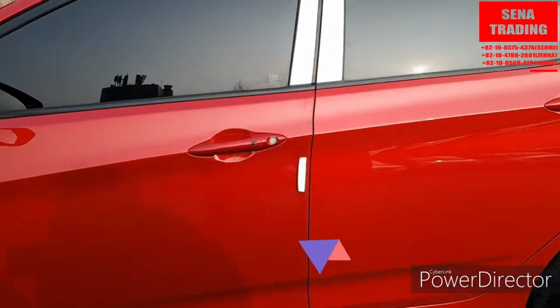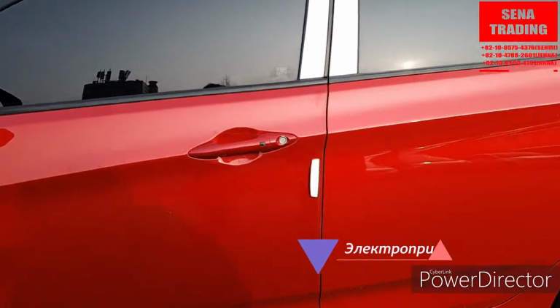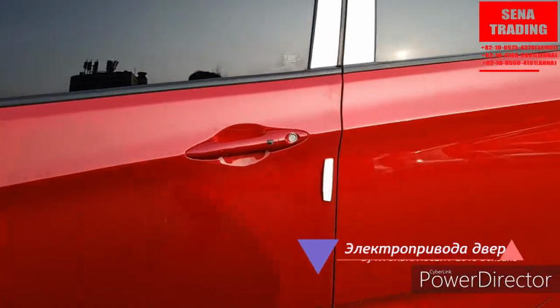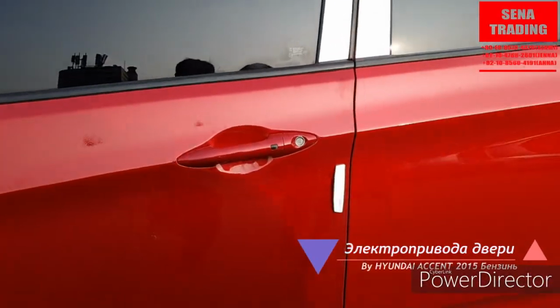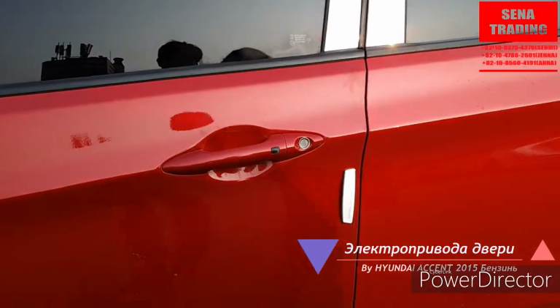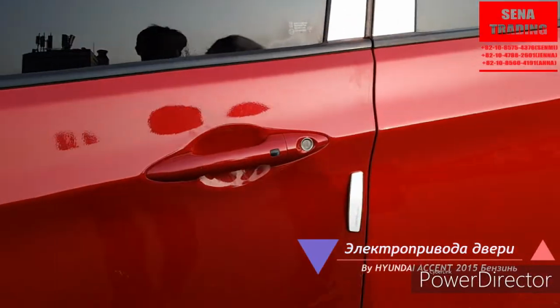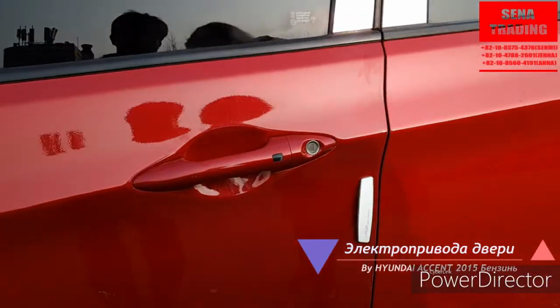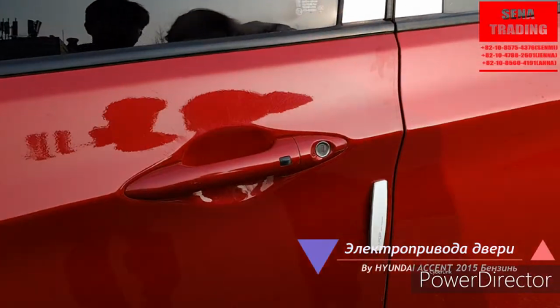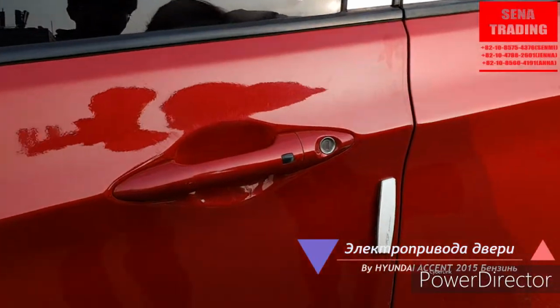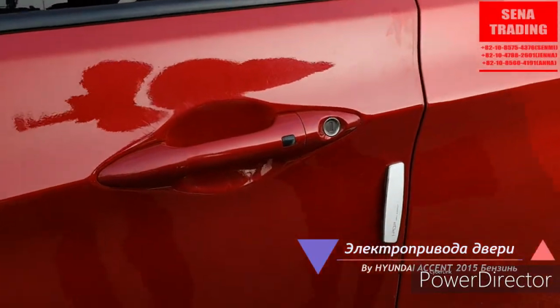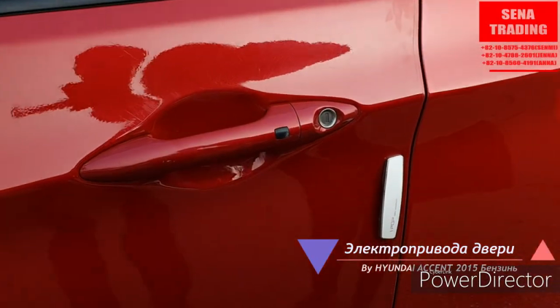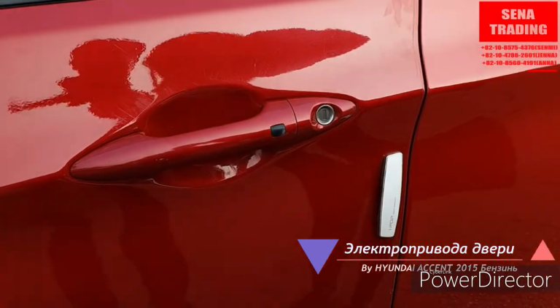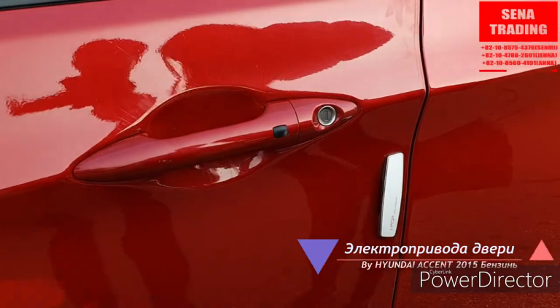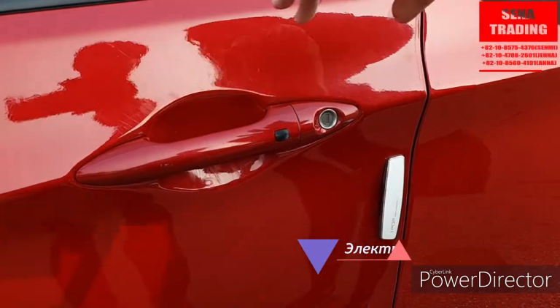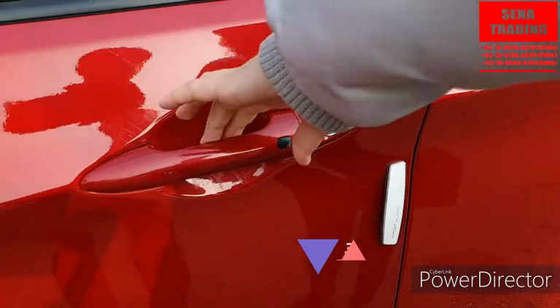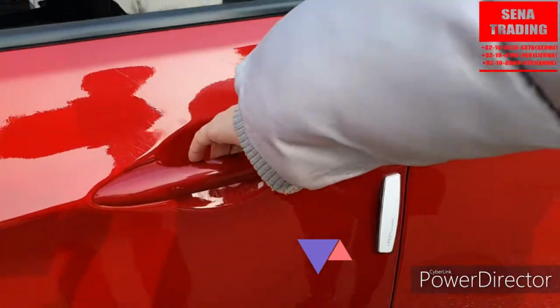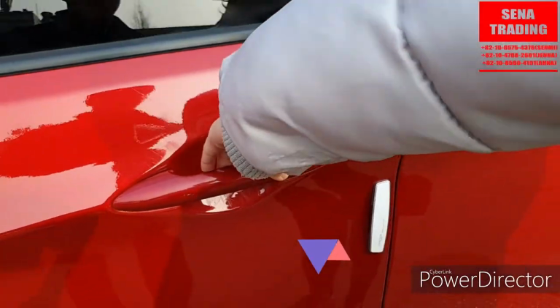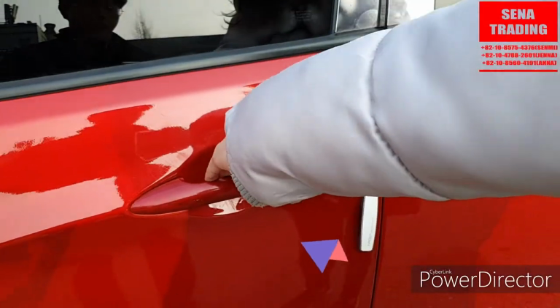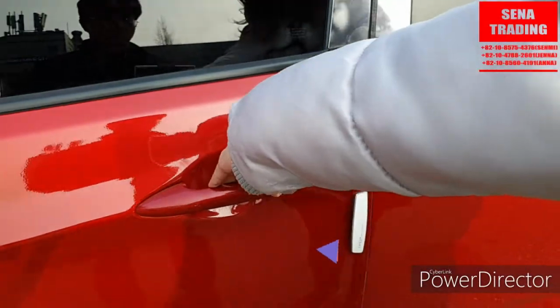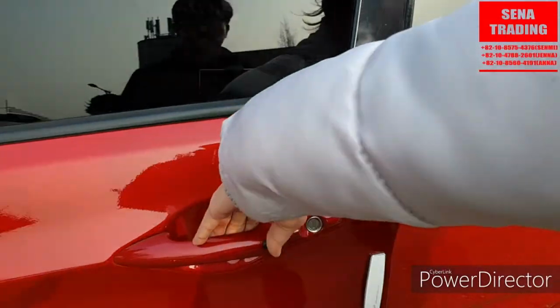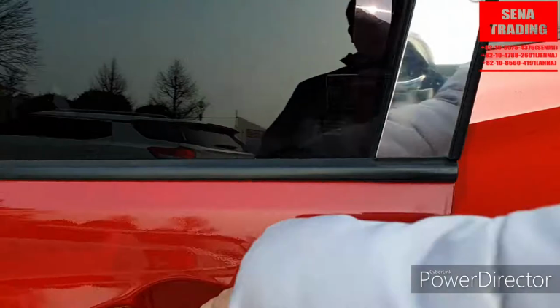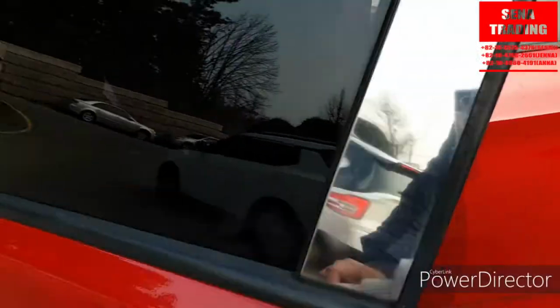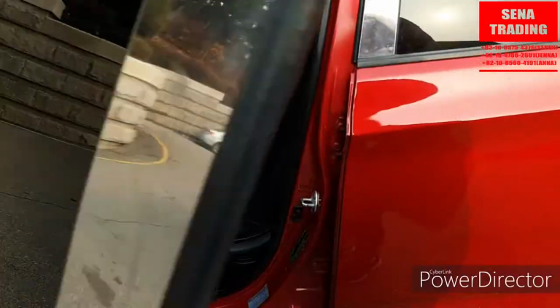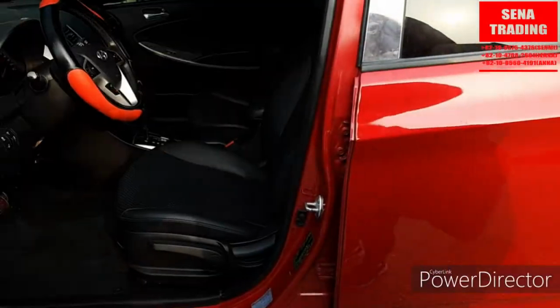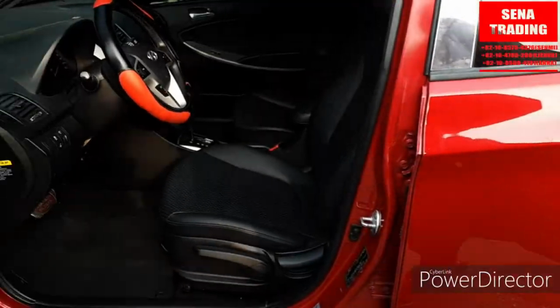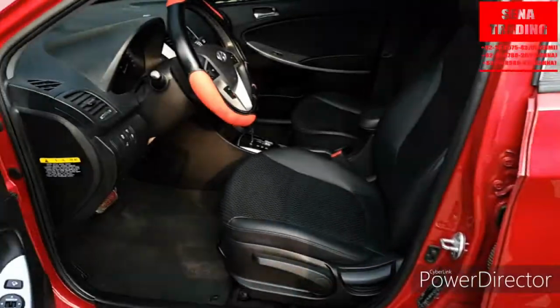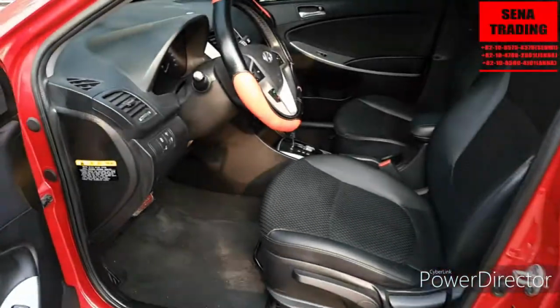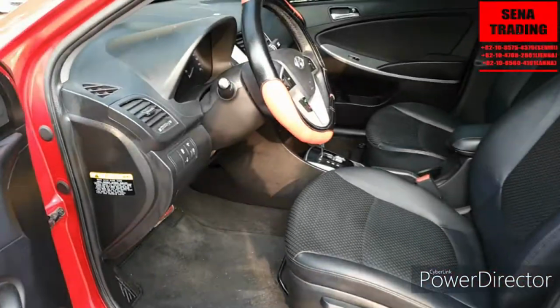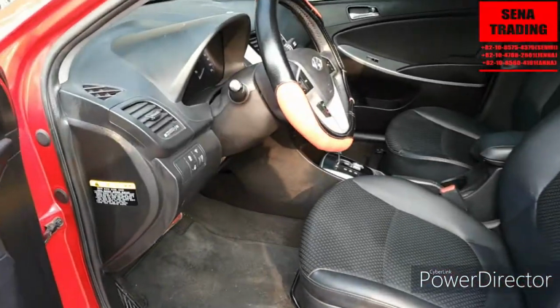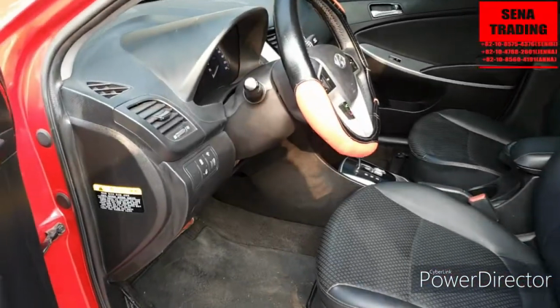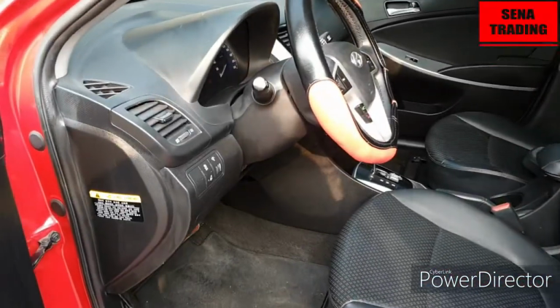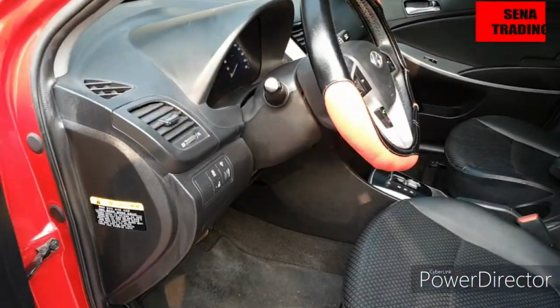Откроем смарт-ключ, заглянем внутри. (Let's open with the smart key and look inside.)